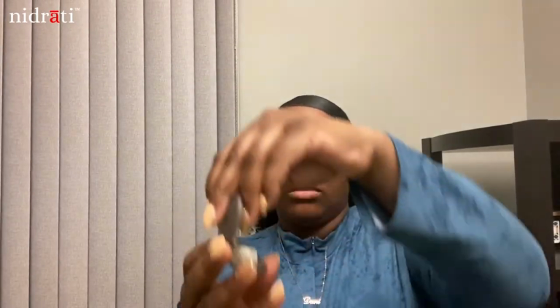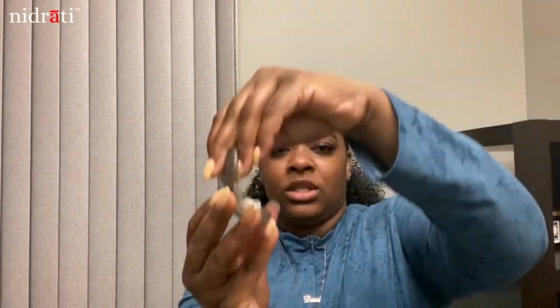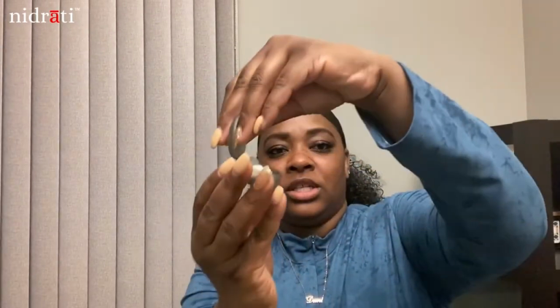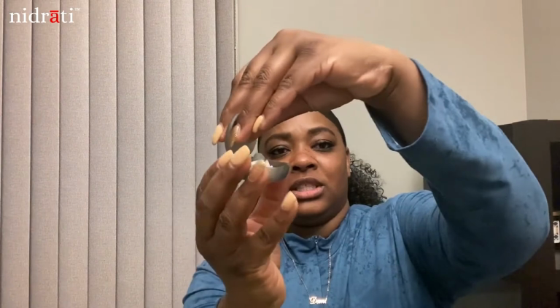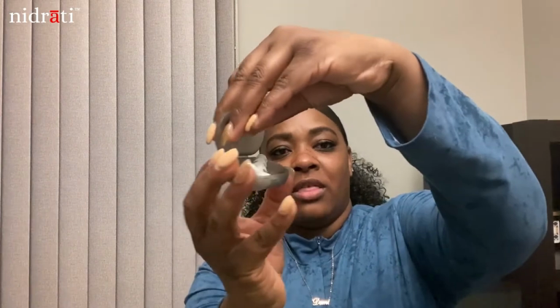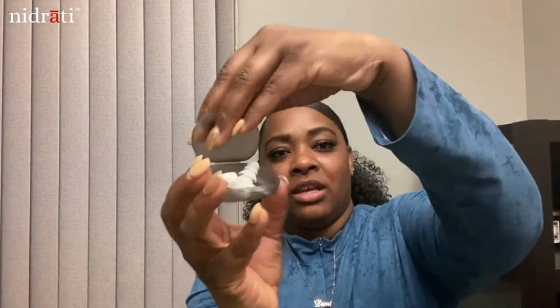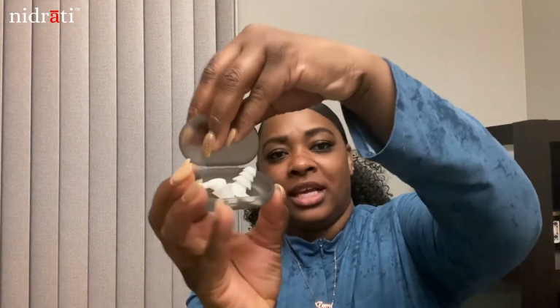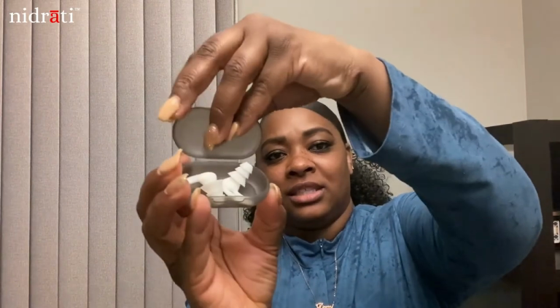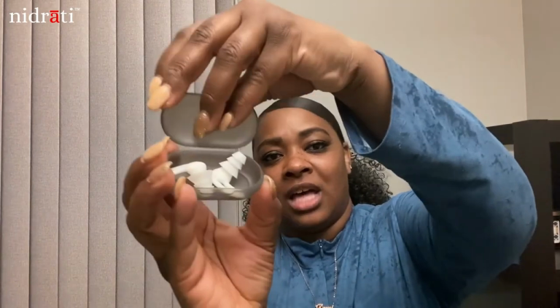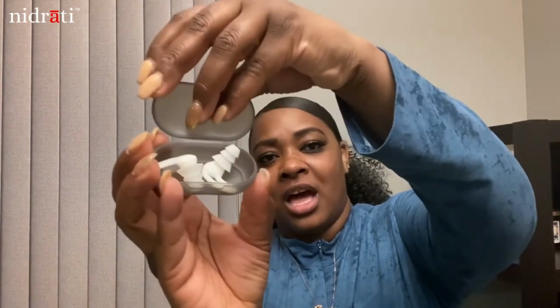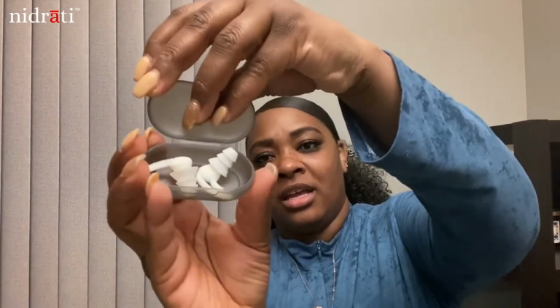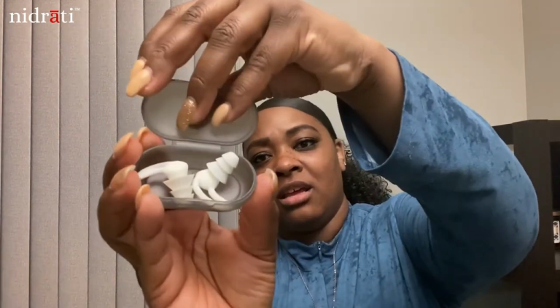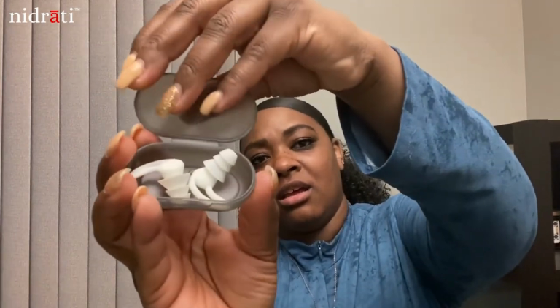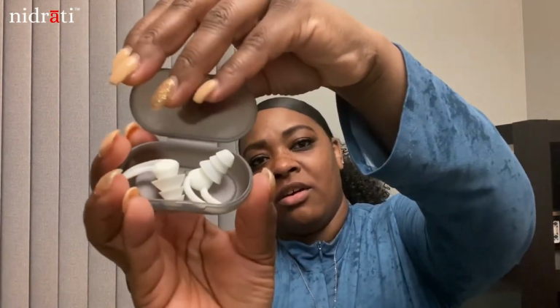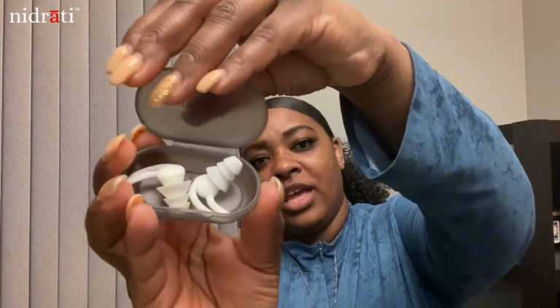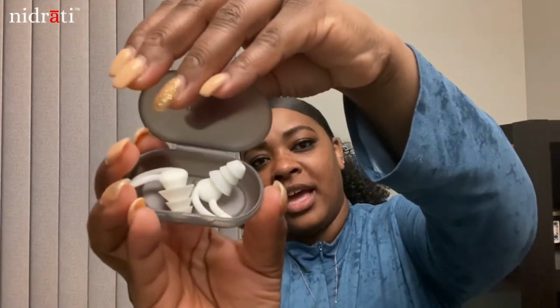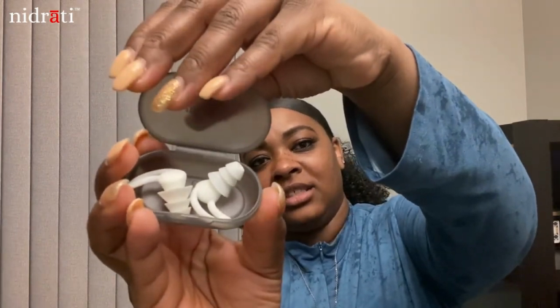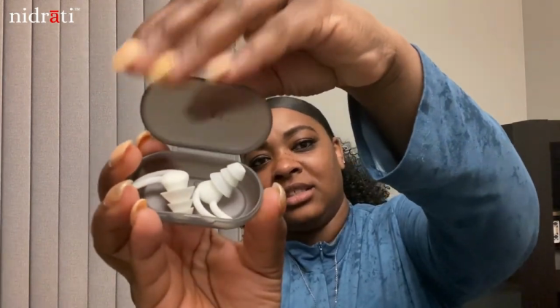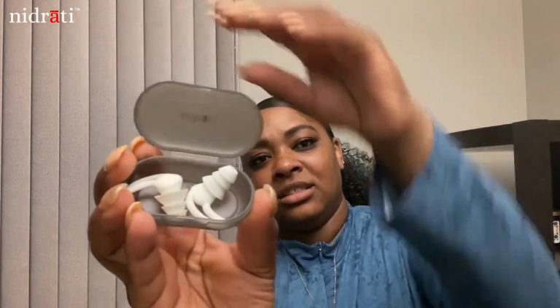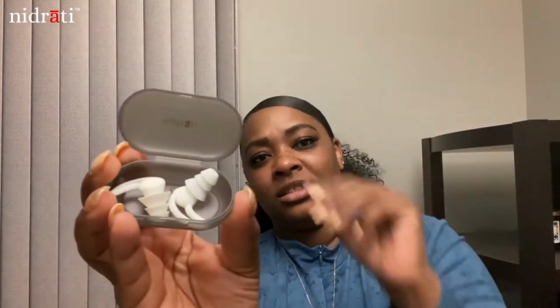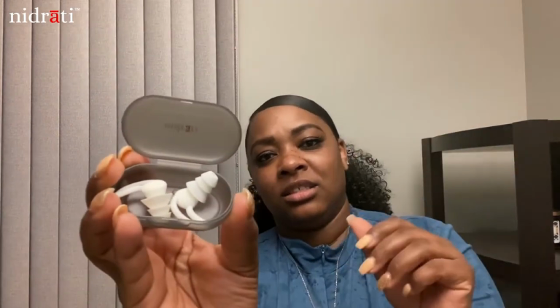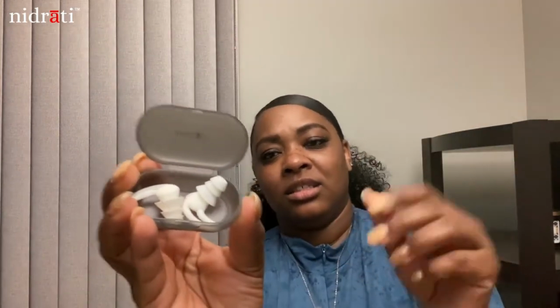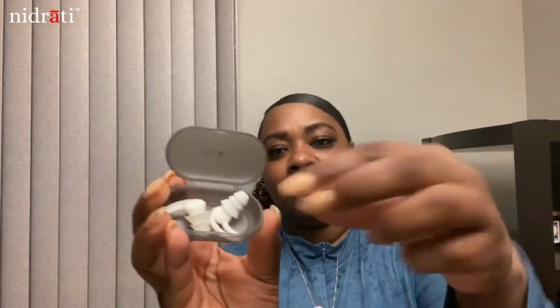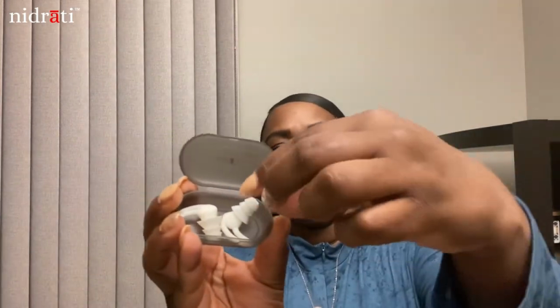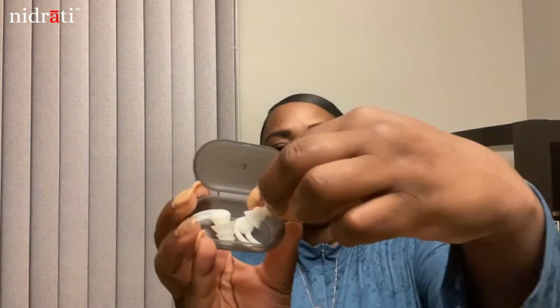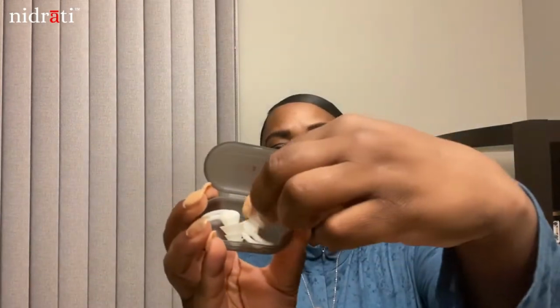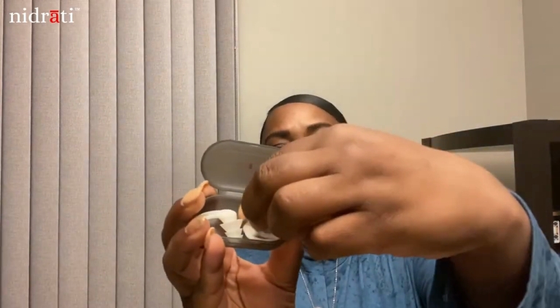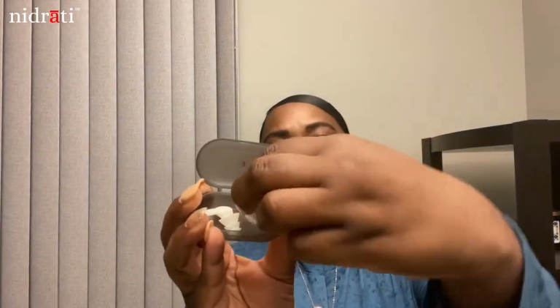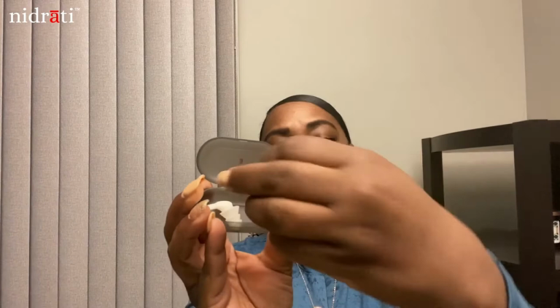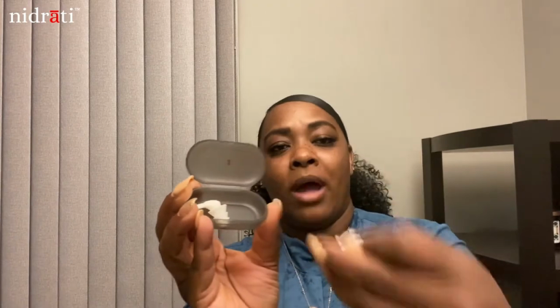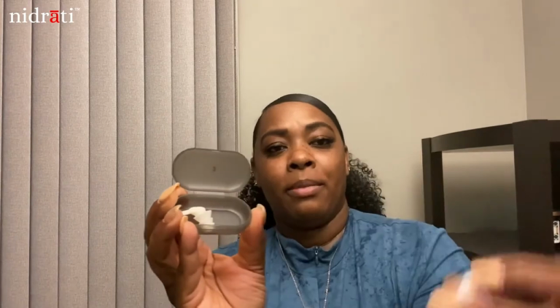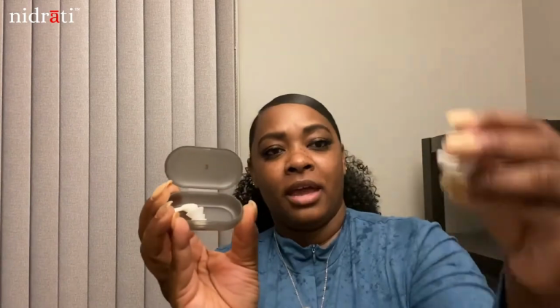So this is how they look inside of the case. I got the white pair.